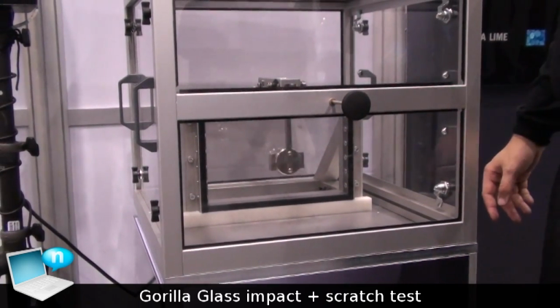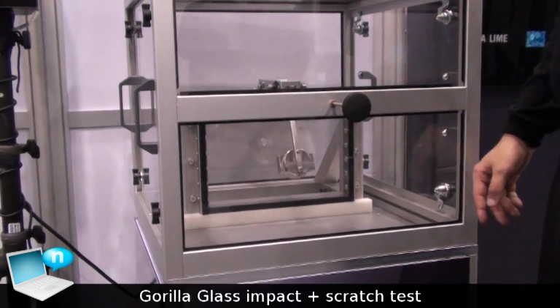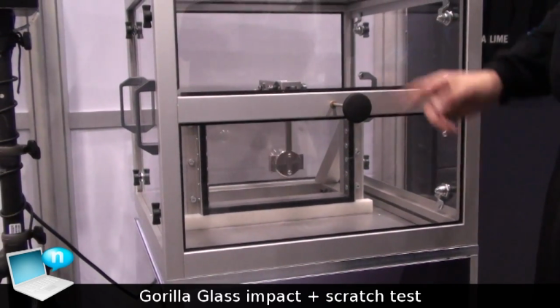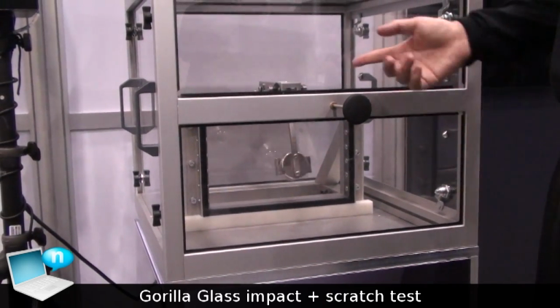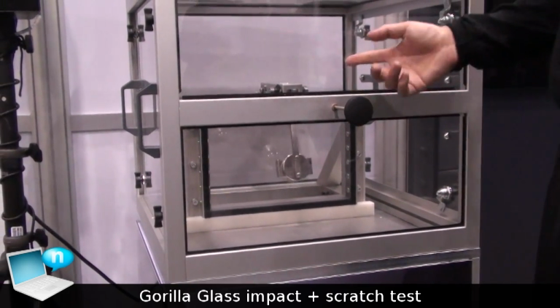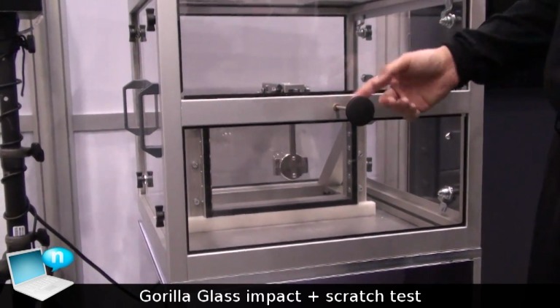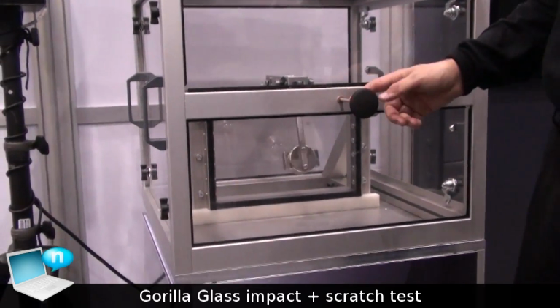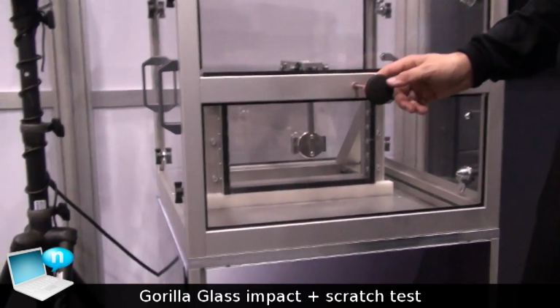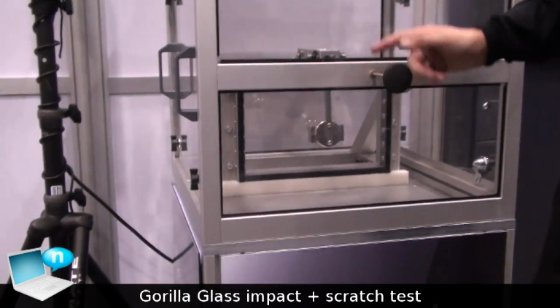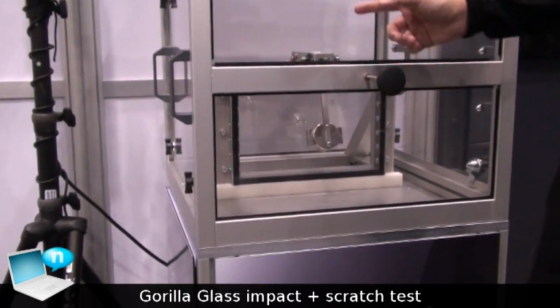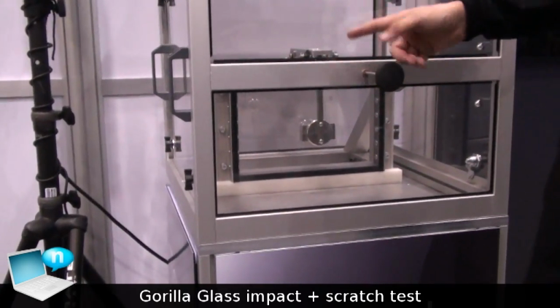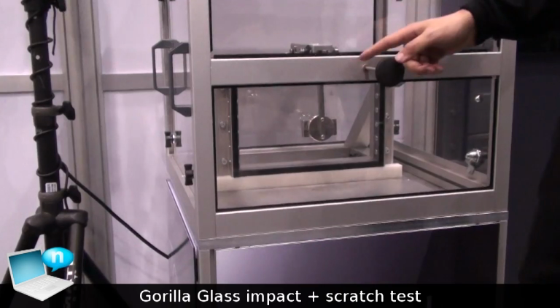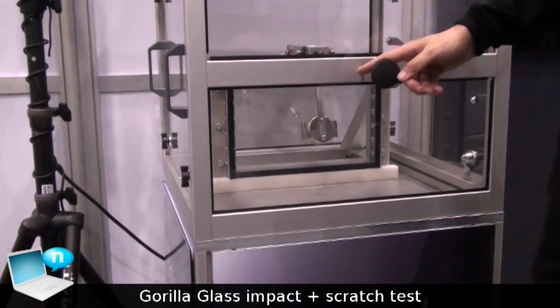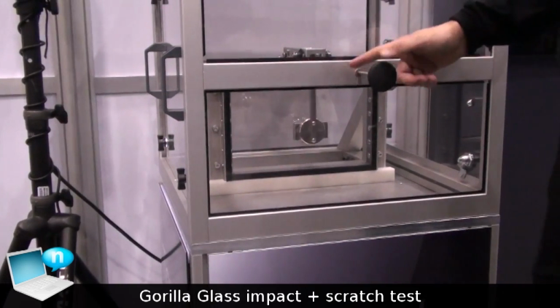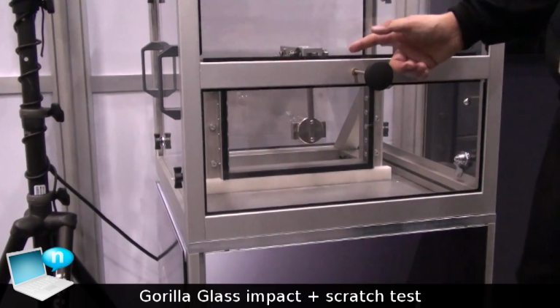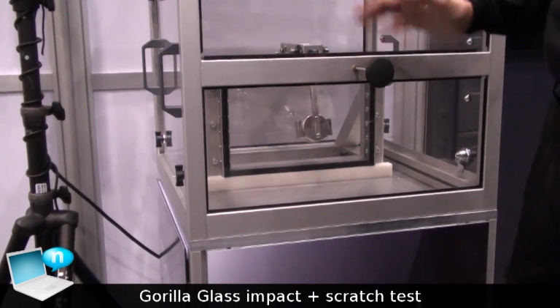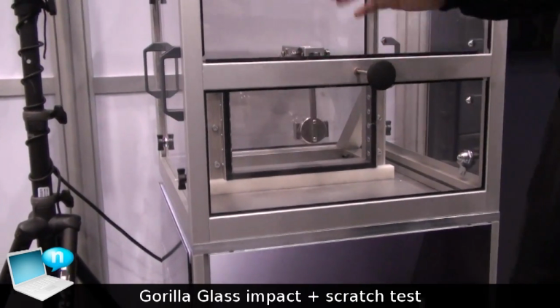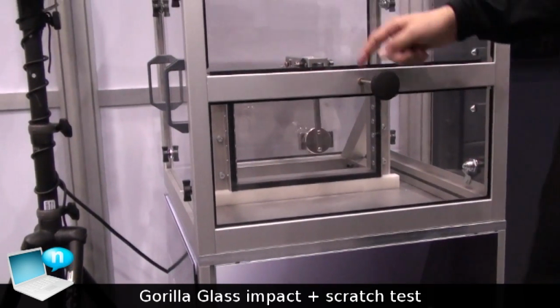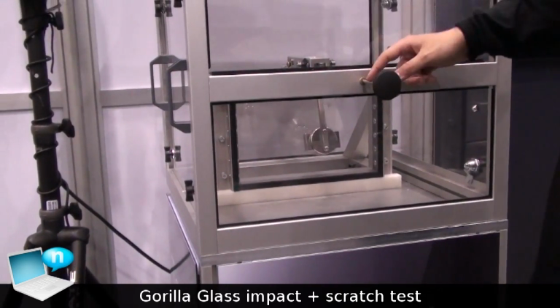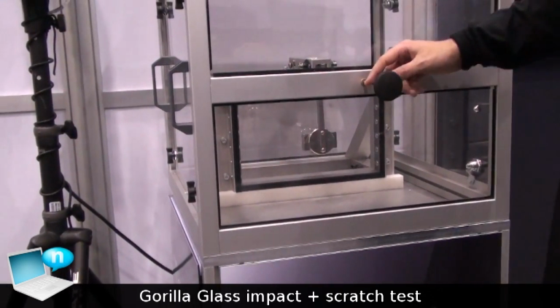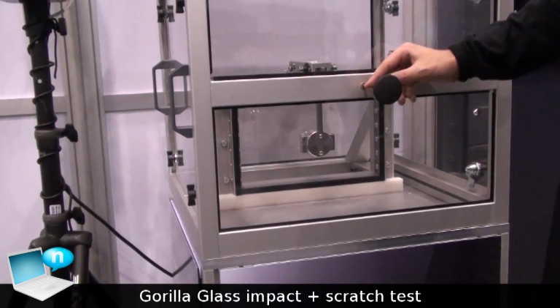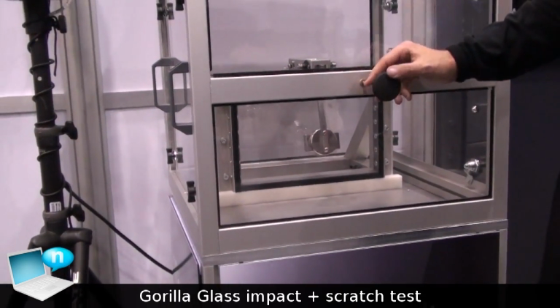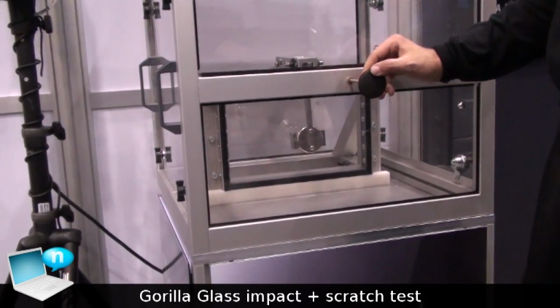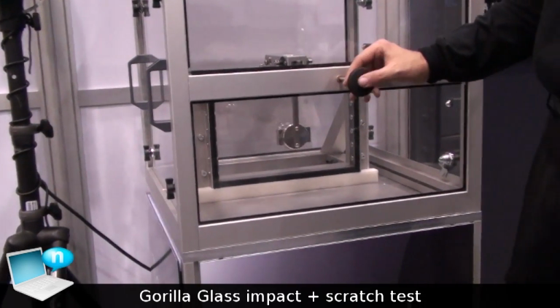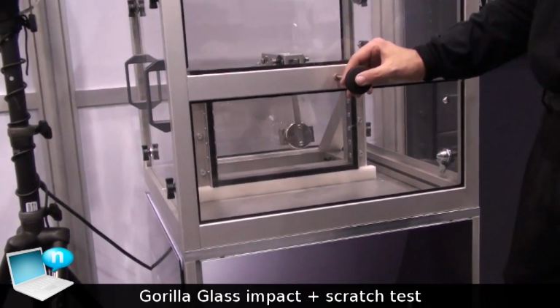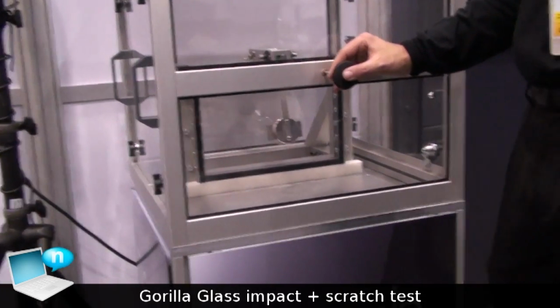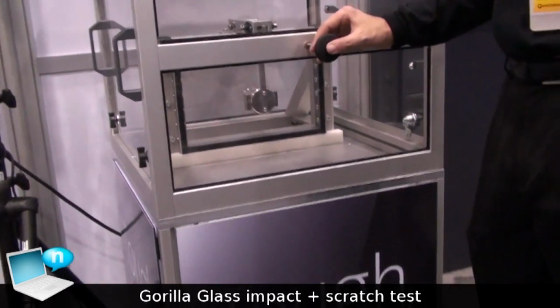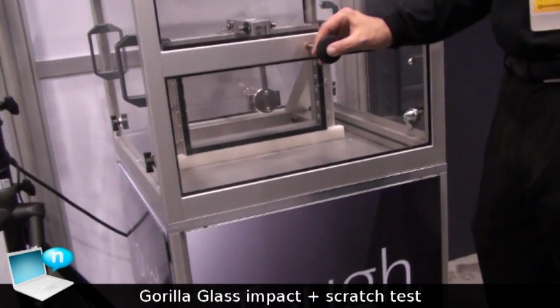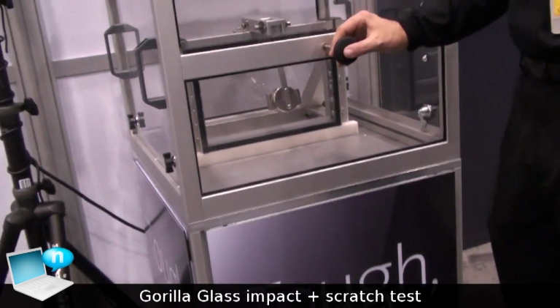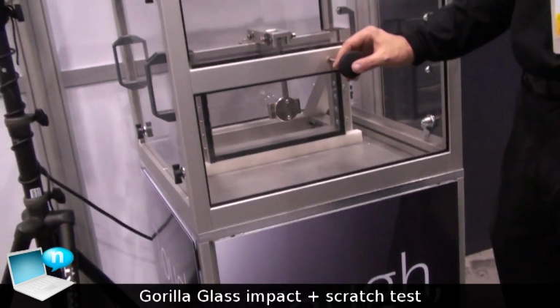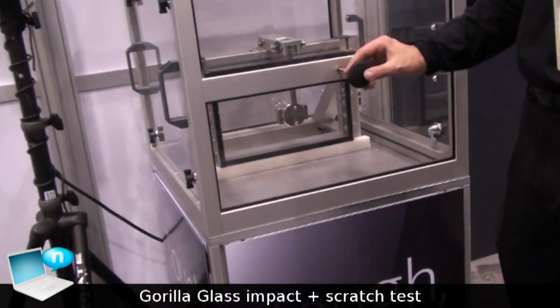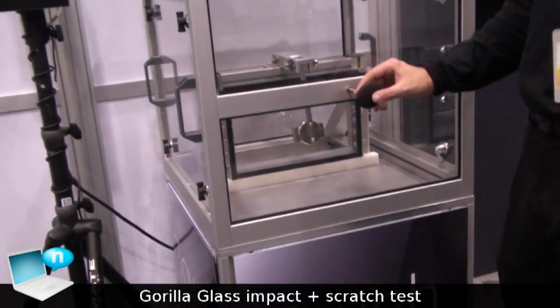We've hit this piece of glass several hundred times and haven't broken it. So it's pretty robust.